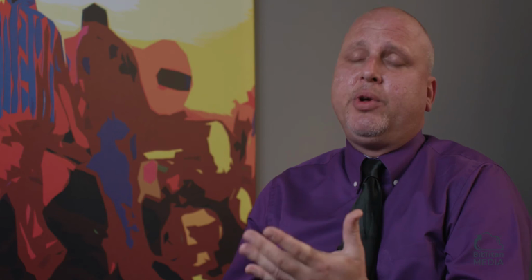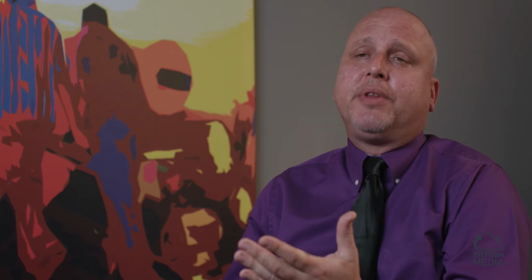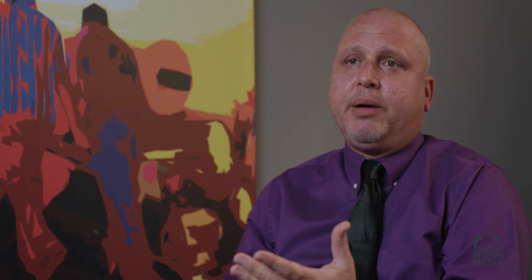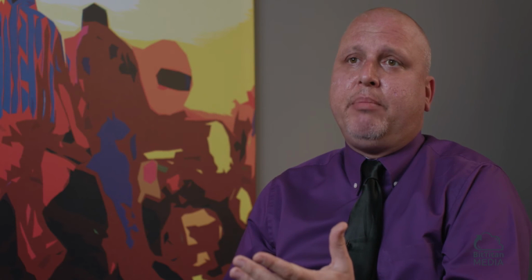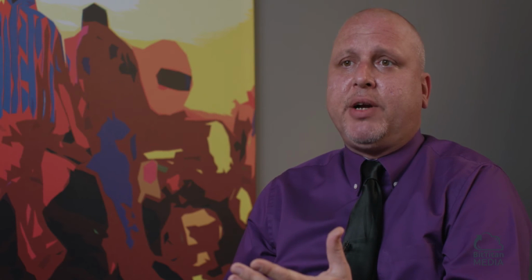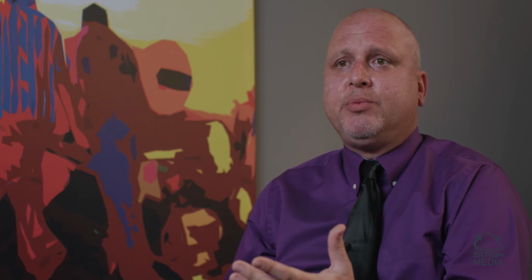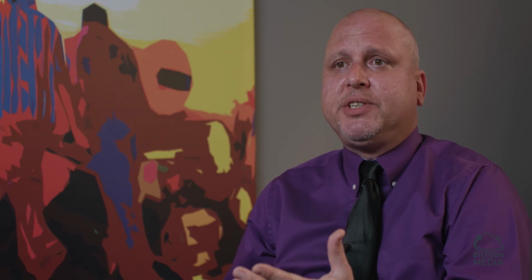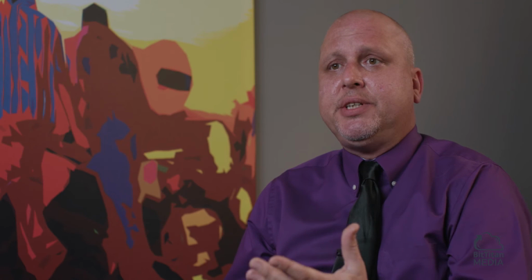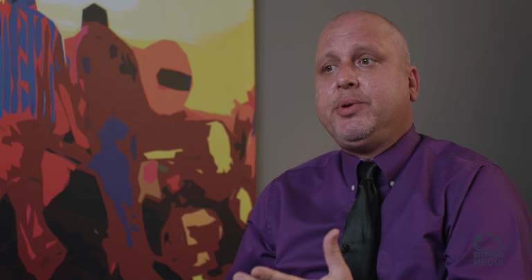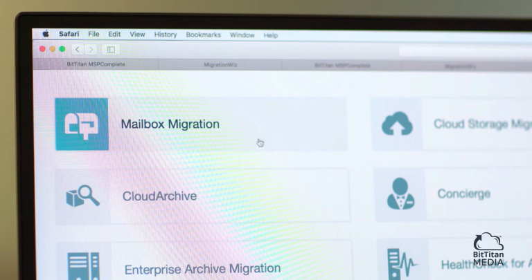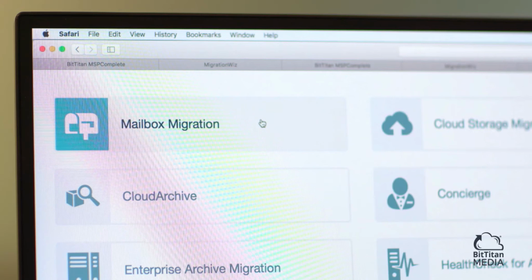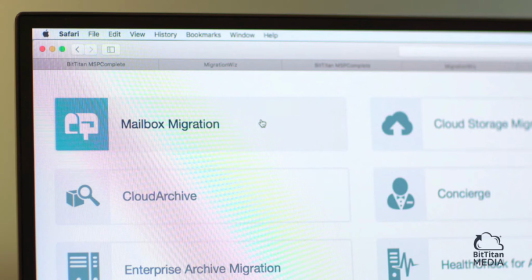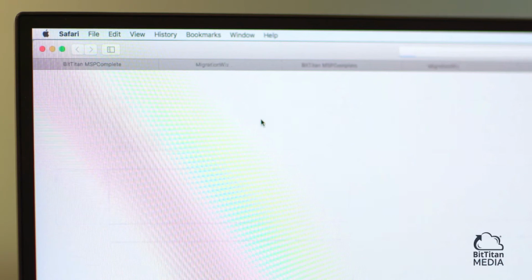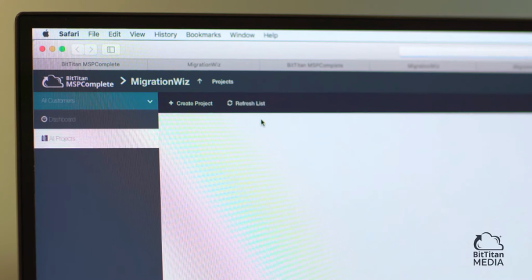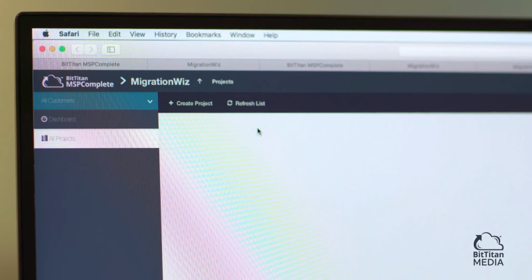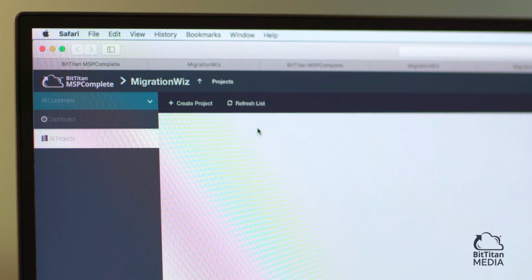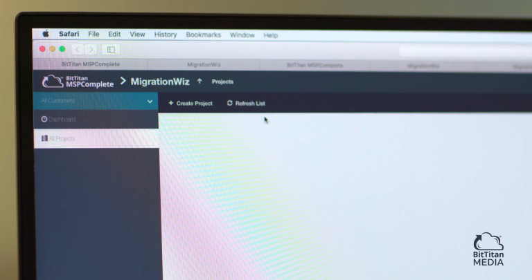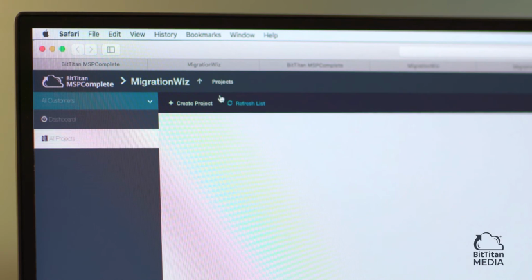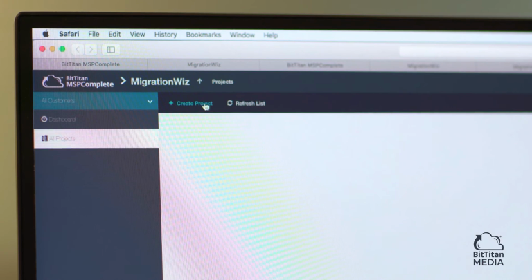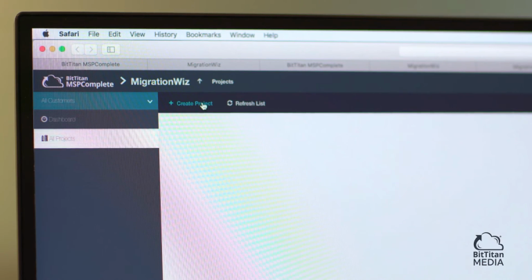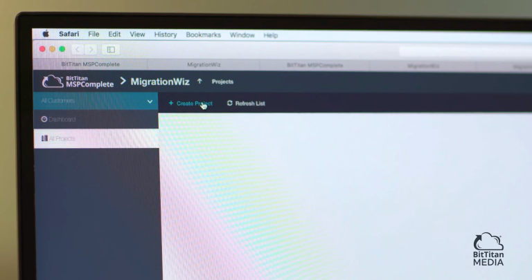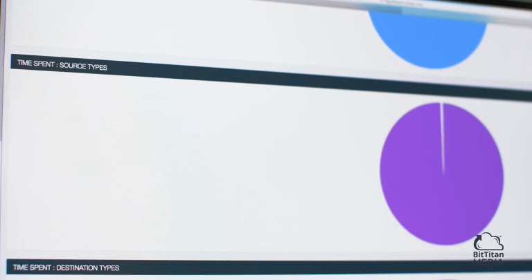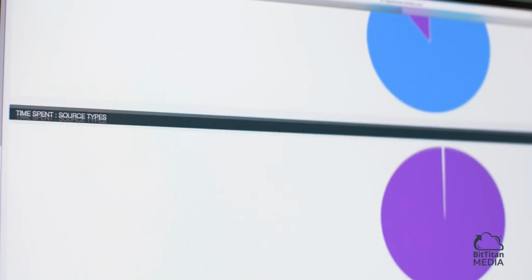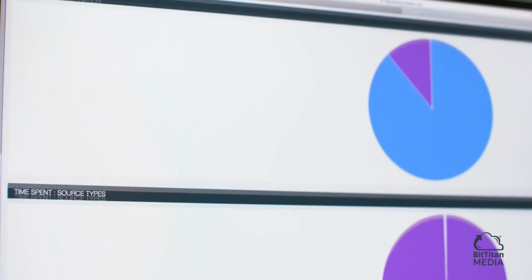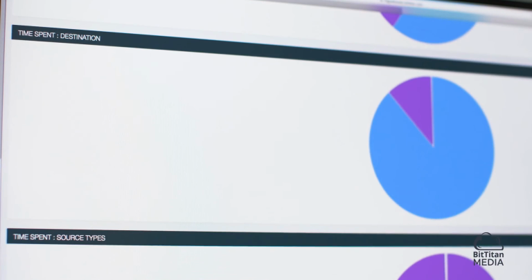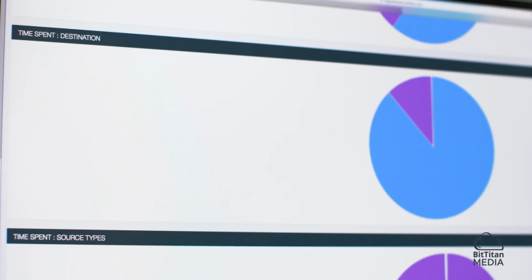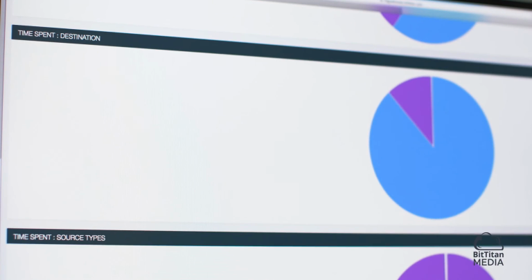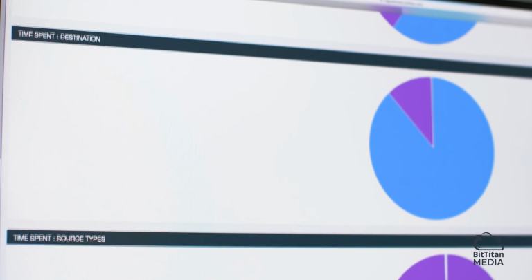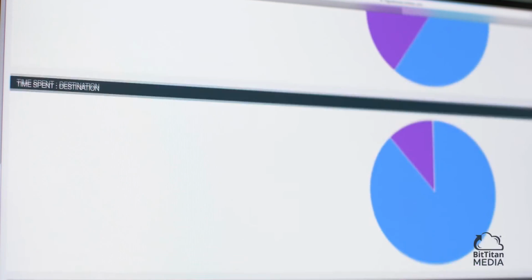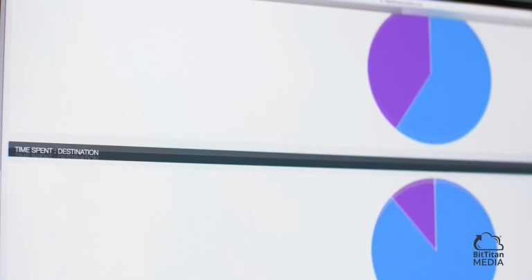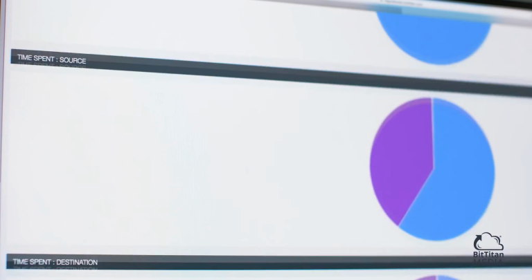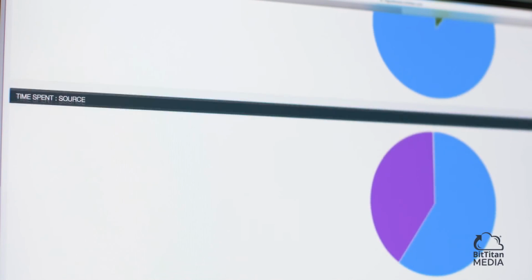The beautiful thing about MigrationWiz is you can load up the users that you're going to move, the shared mailboxes, and you can actually test that migration.